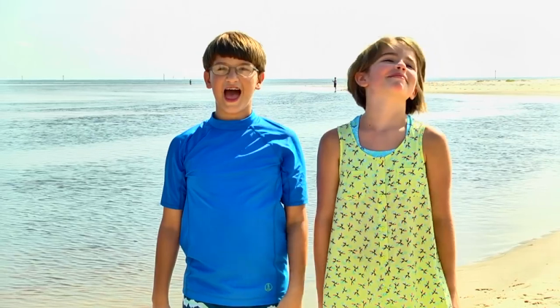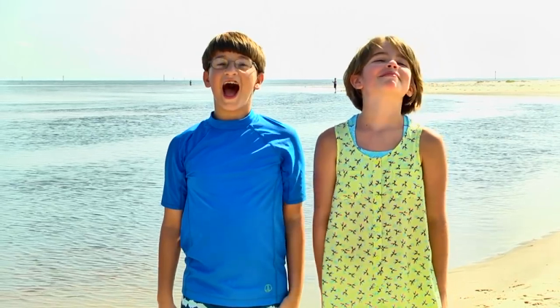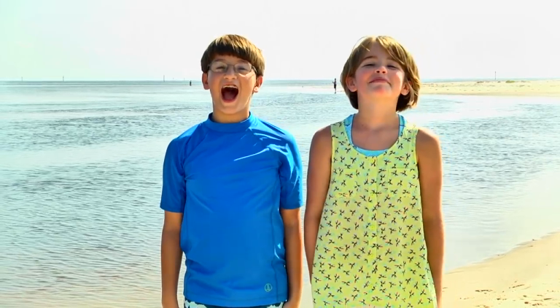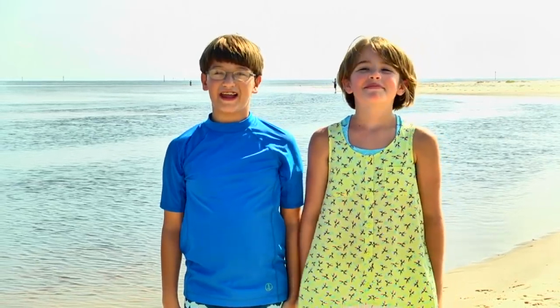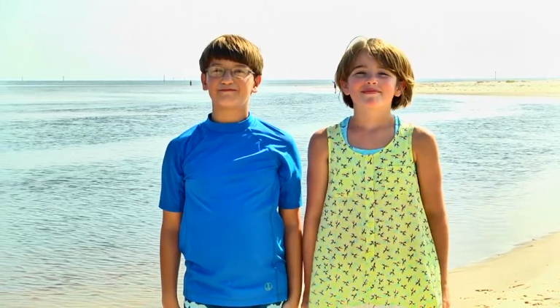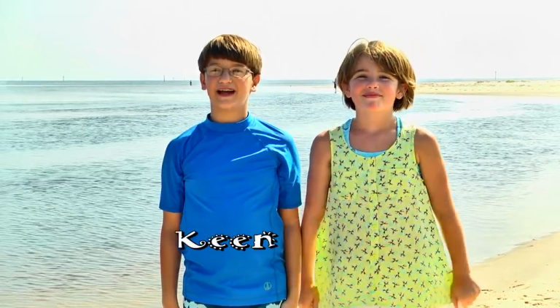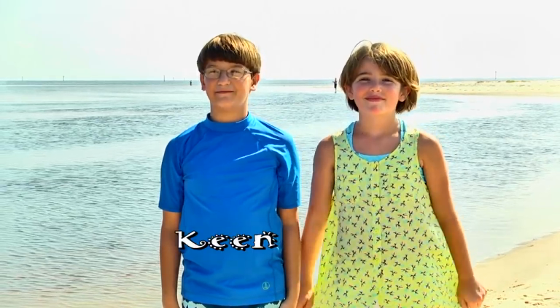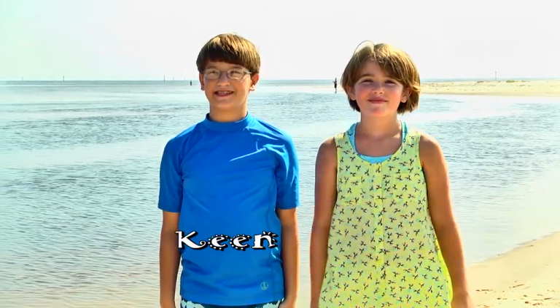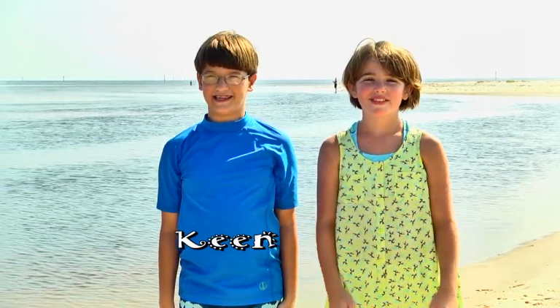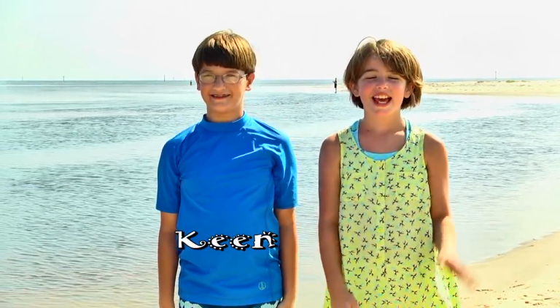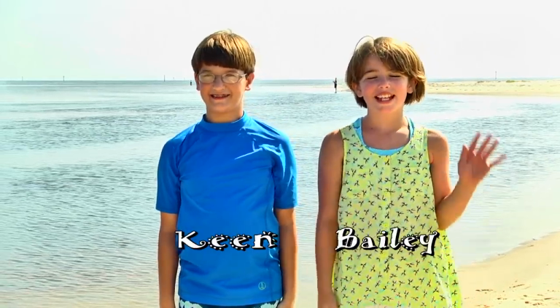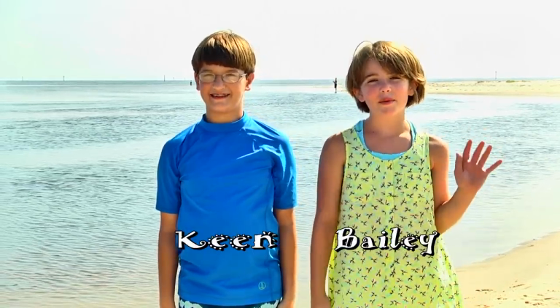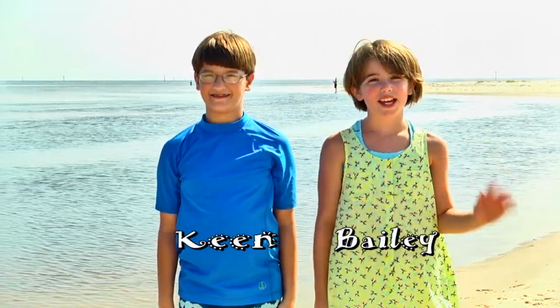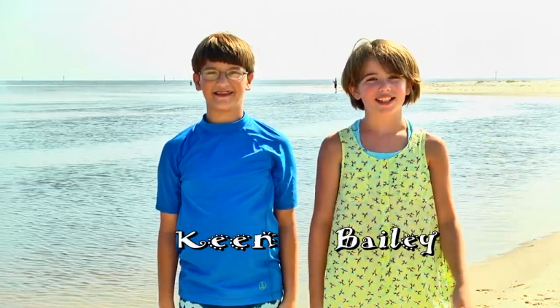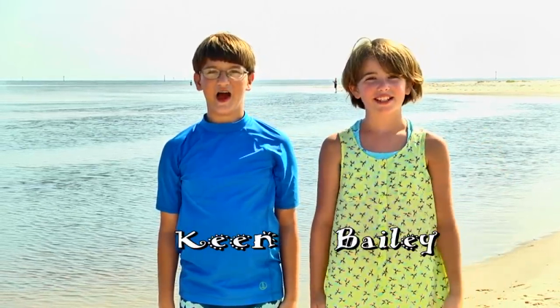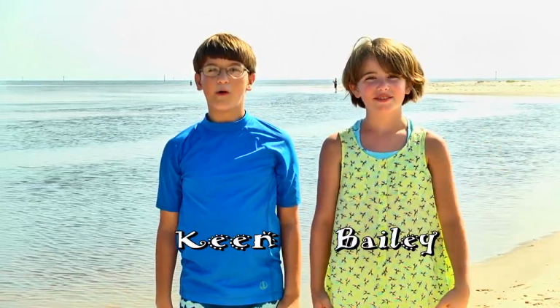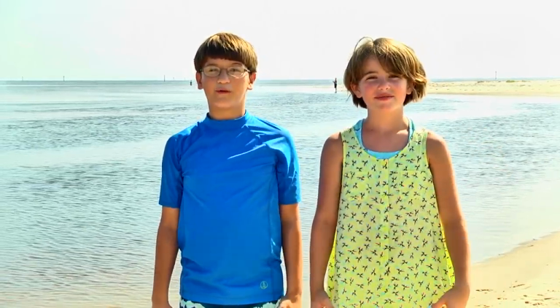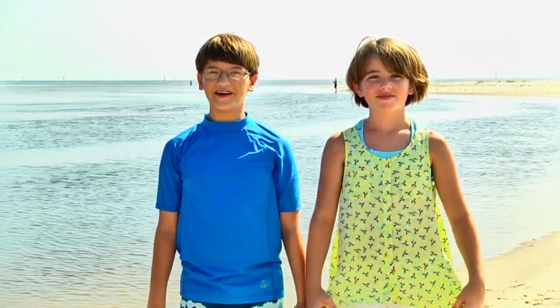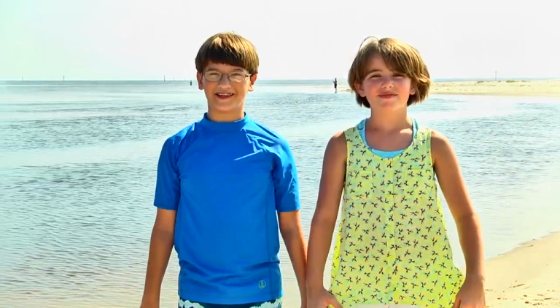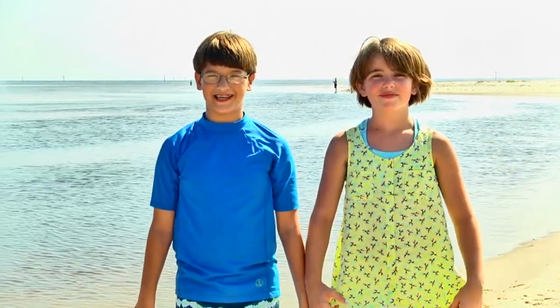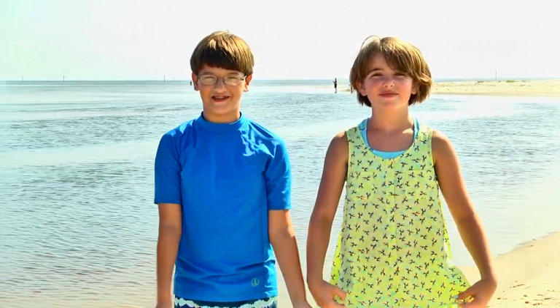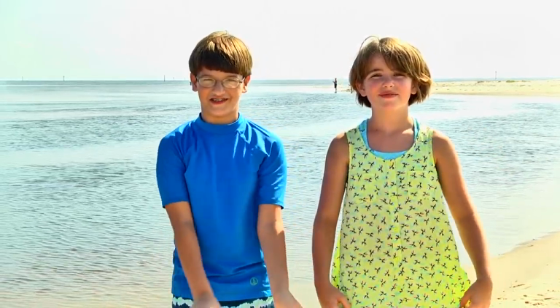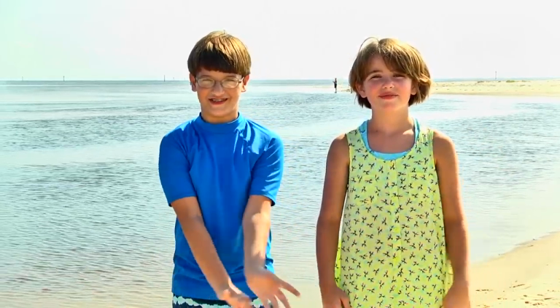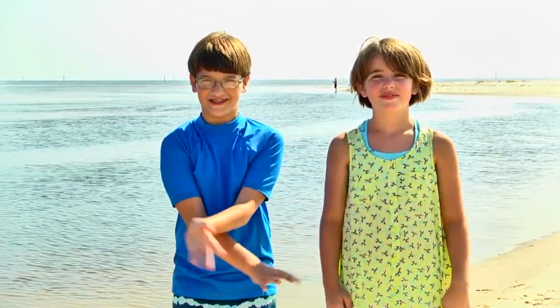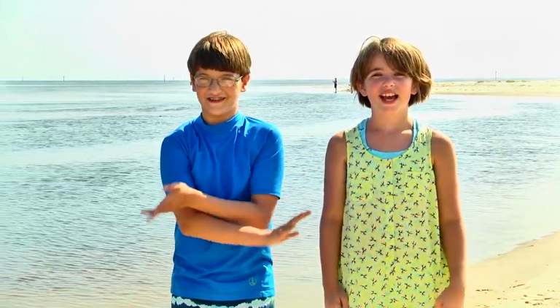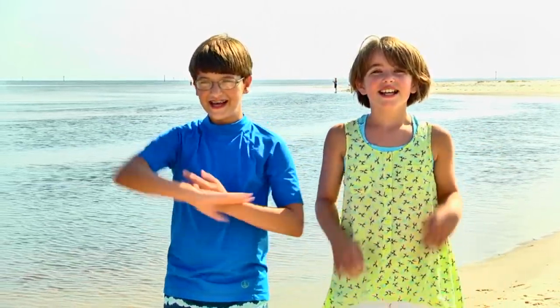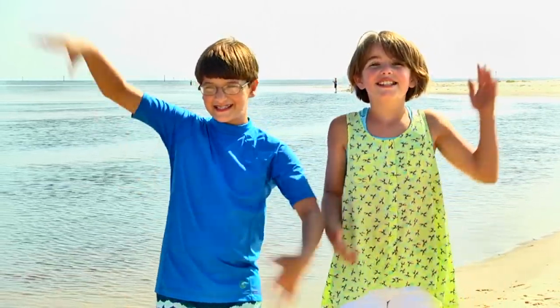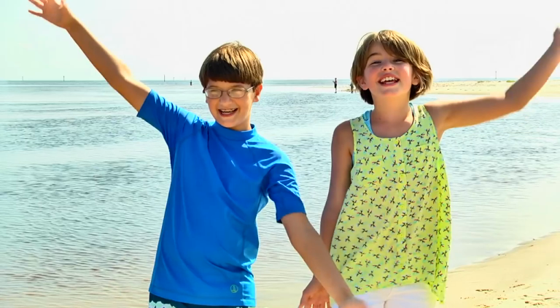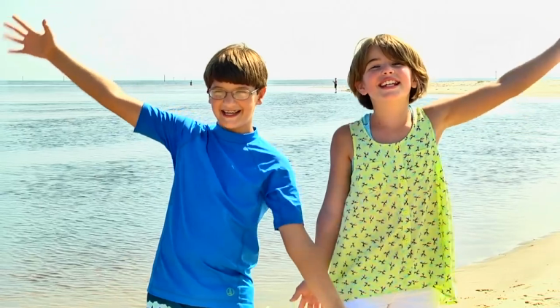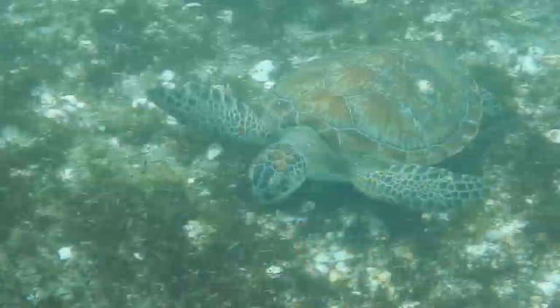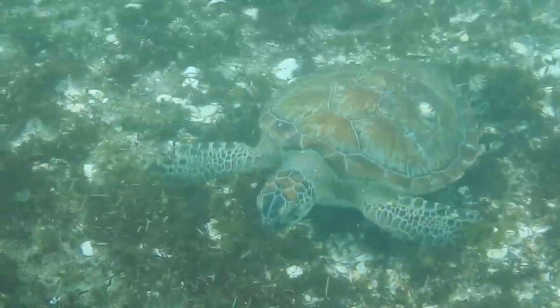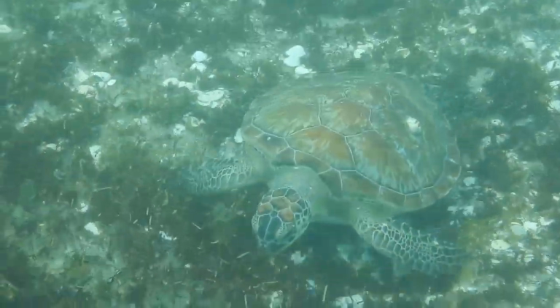Hi, my name is Kim. And I'm Bailey. We're here to introduce you to sea turtles!